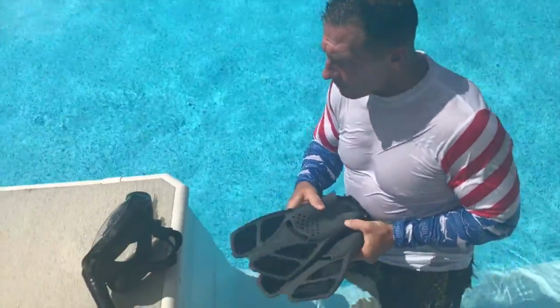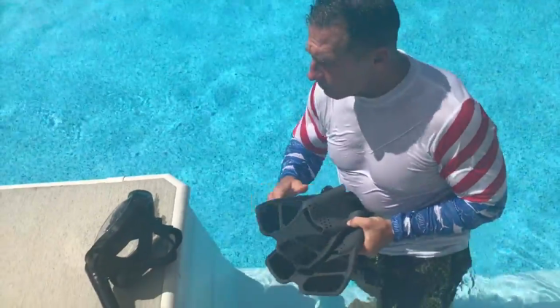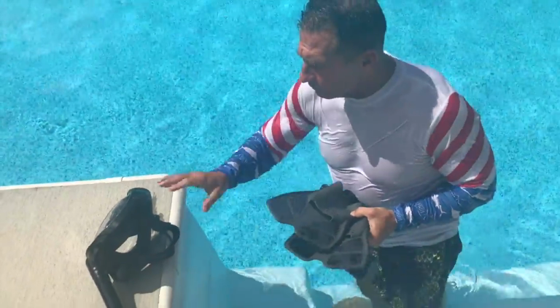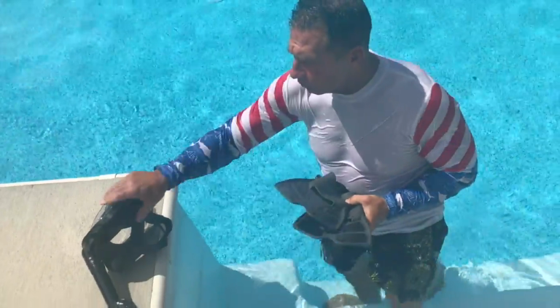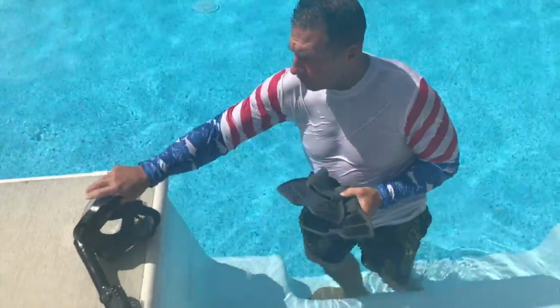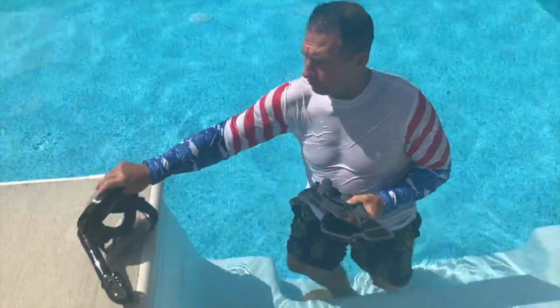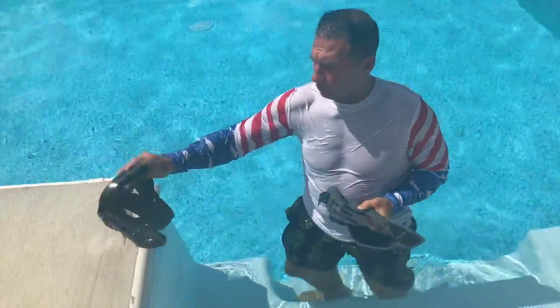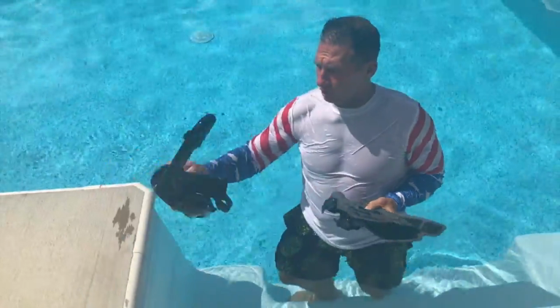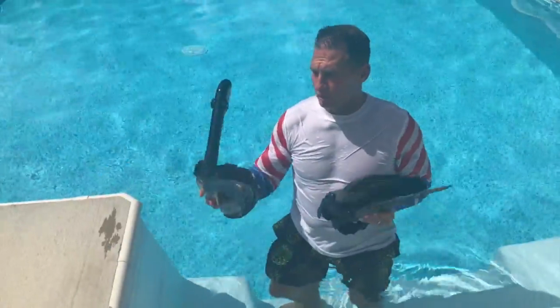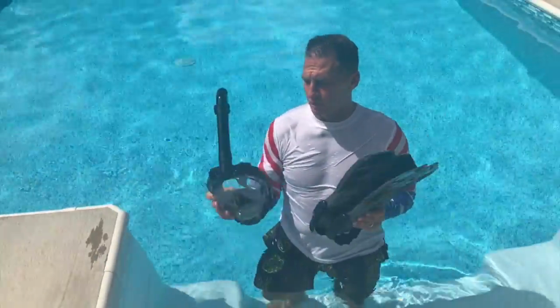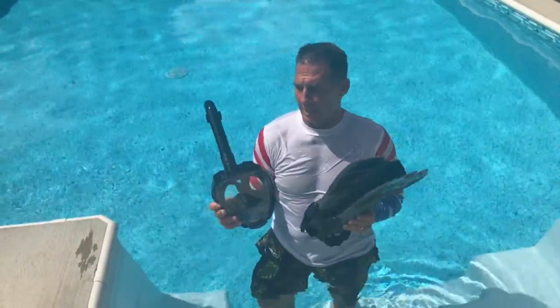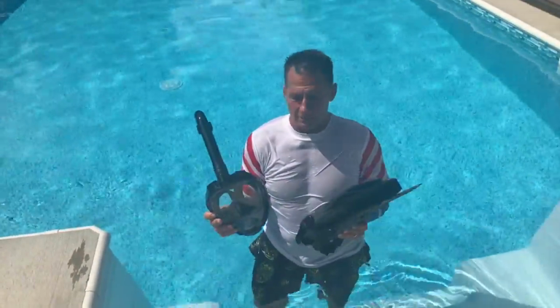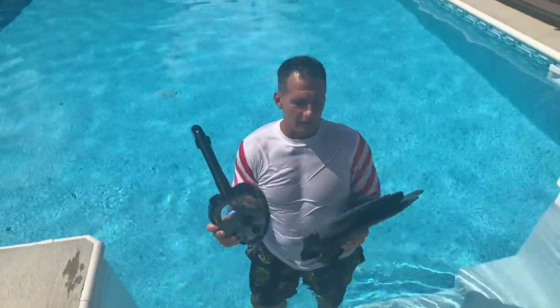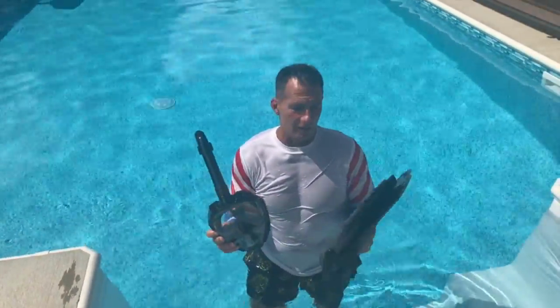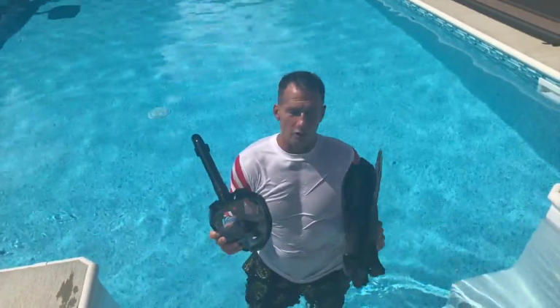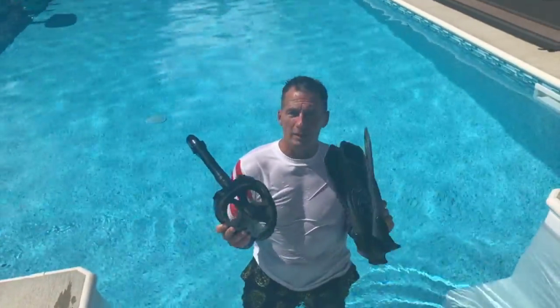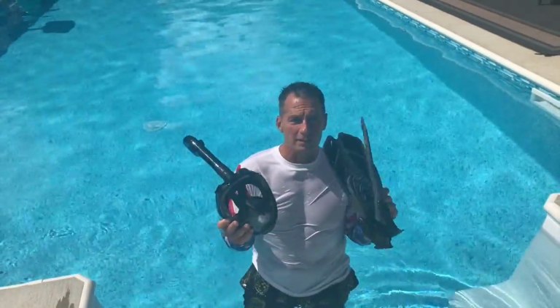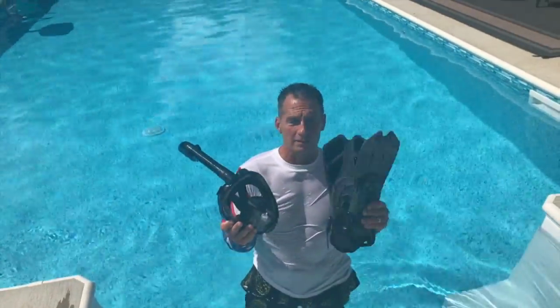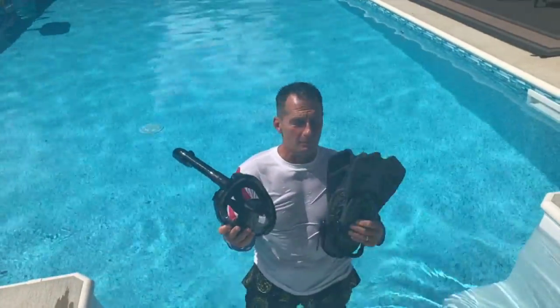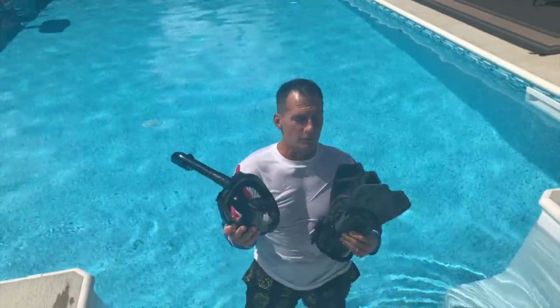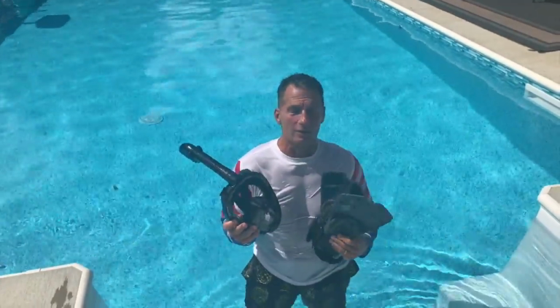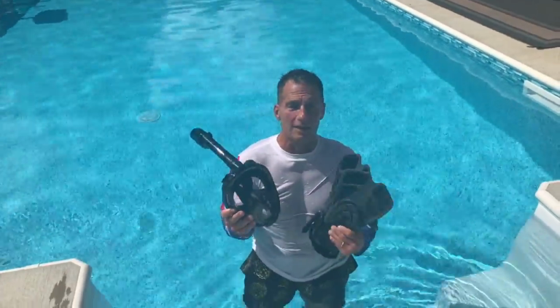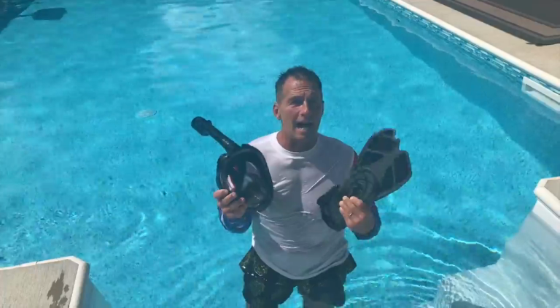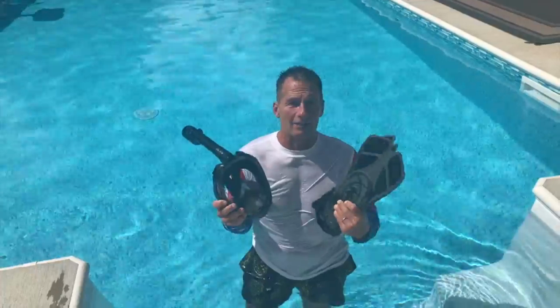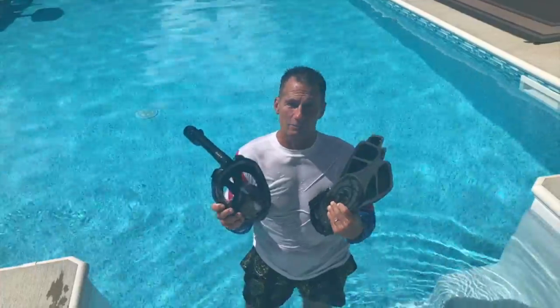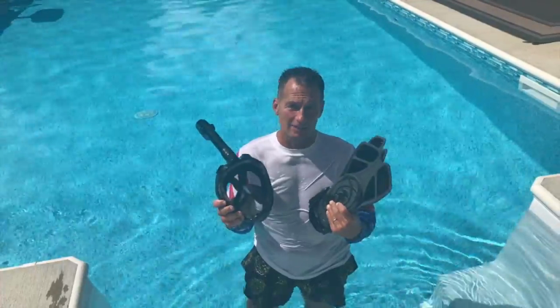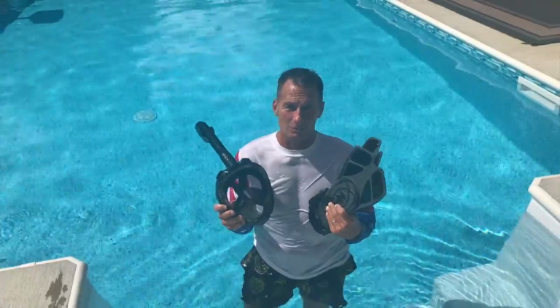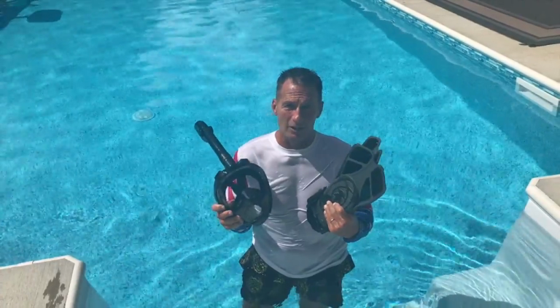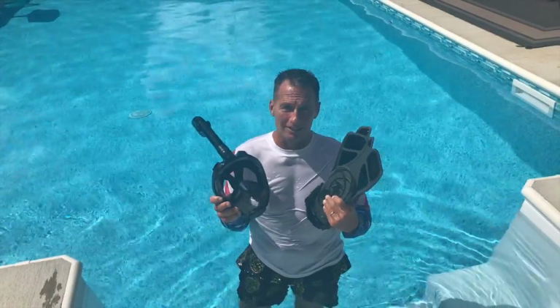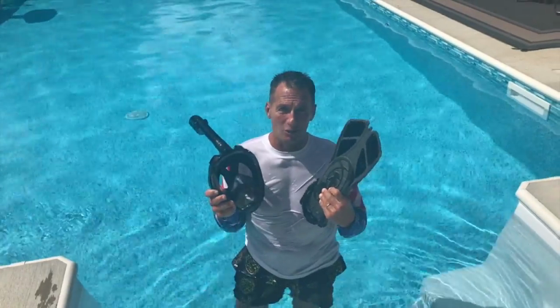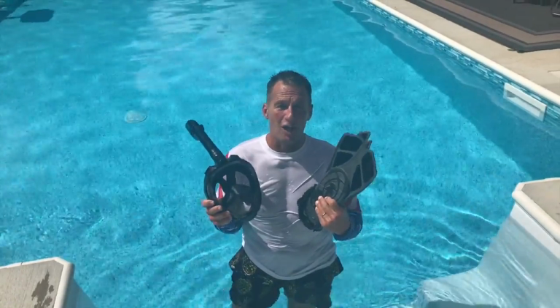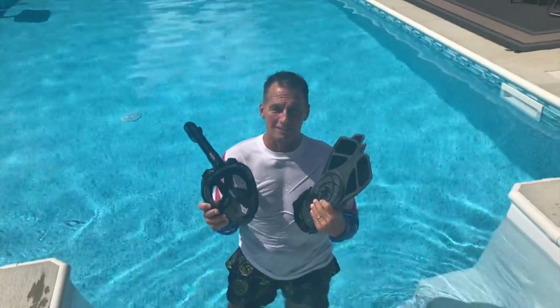But if you're looking for a really good set, go pick these up. You are not going to be disappointed. These are awesome.